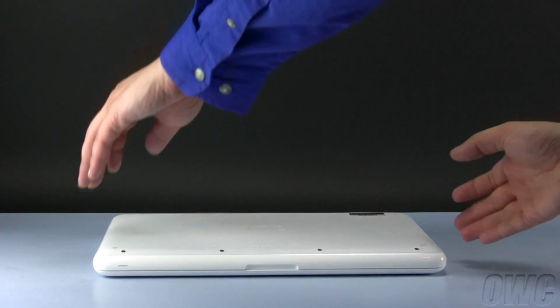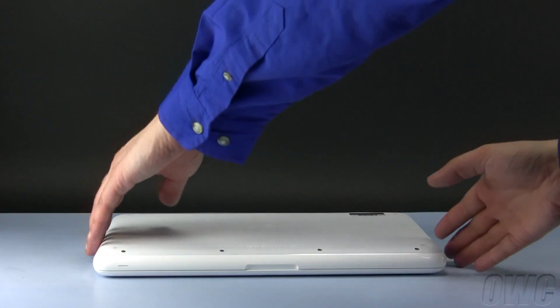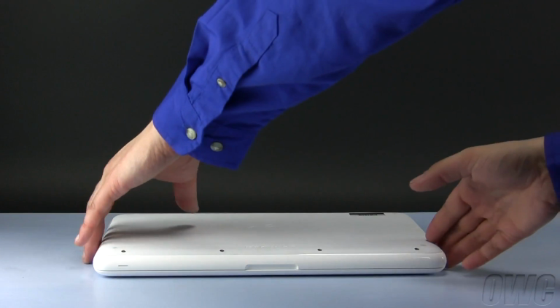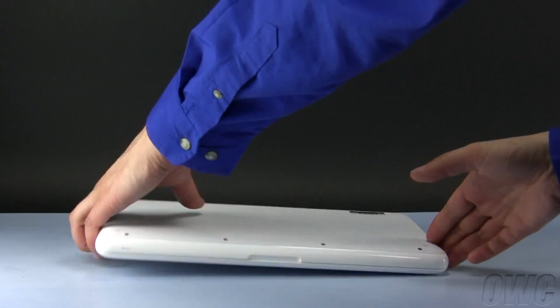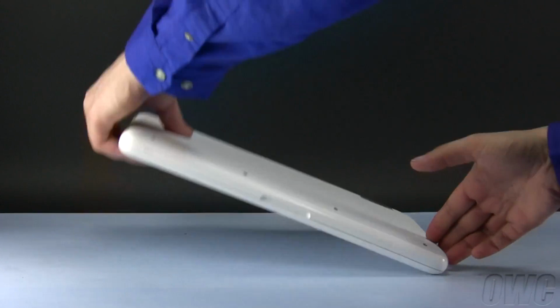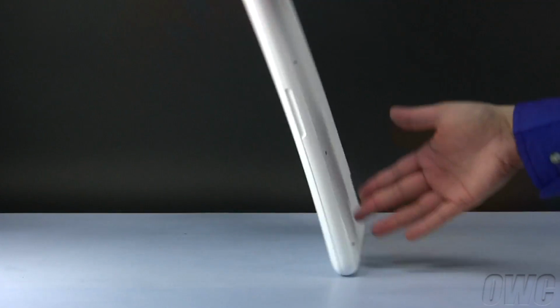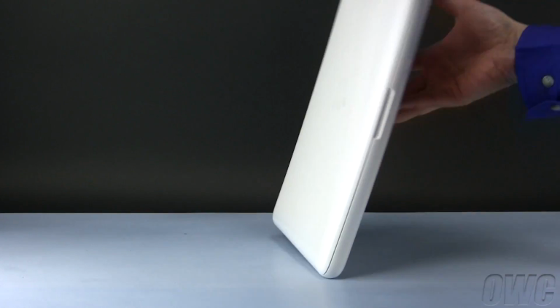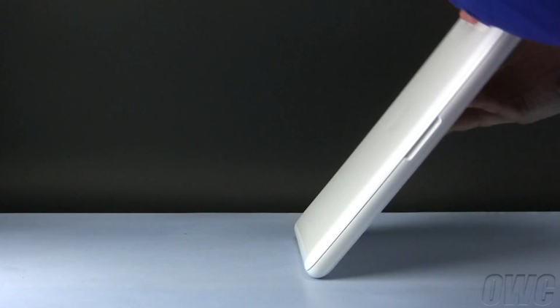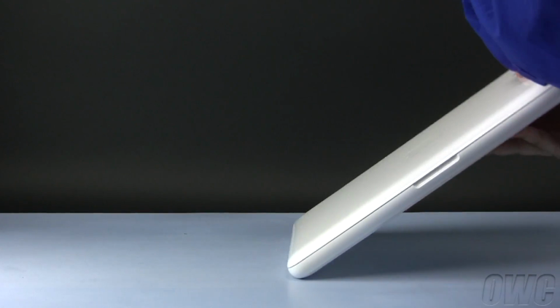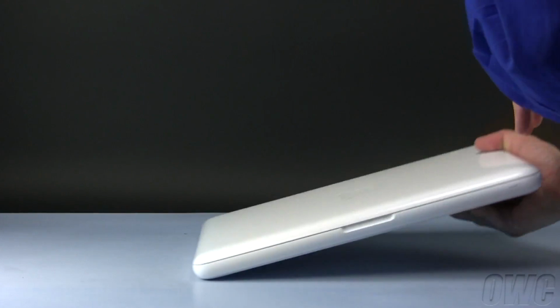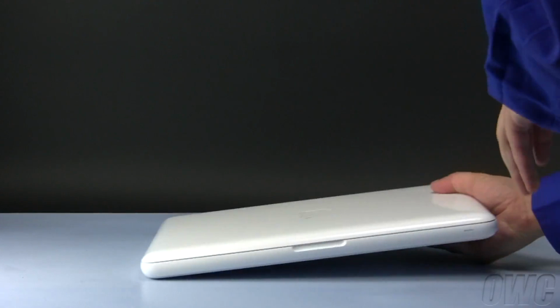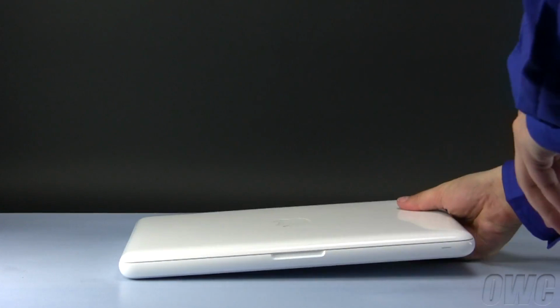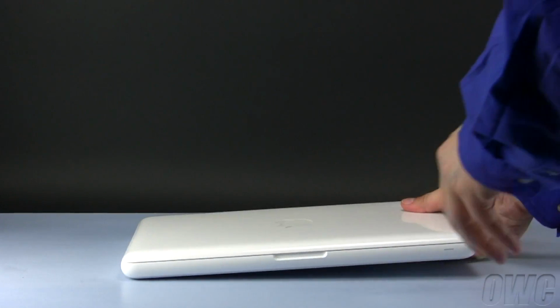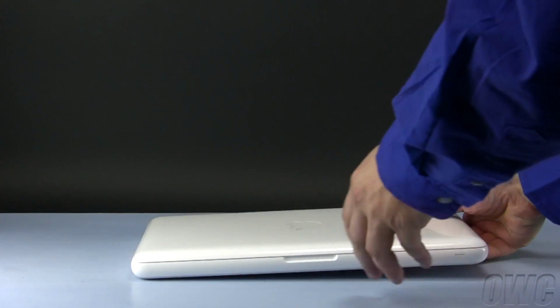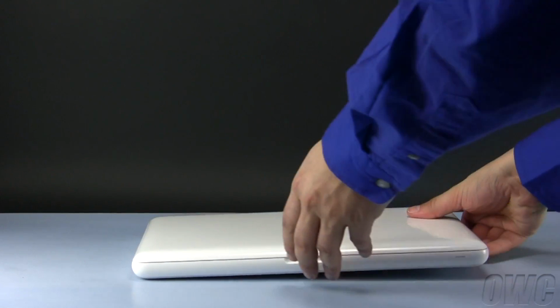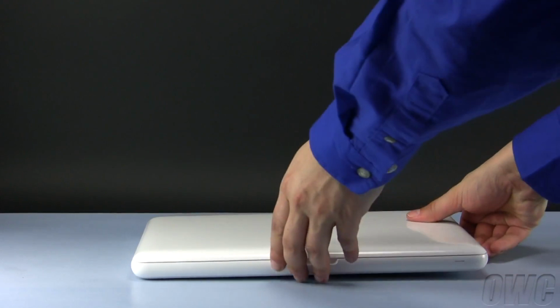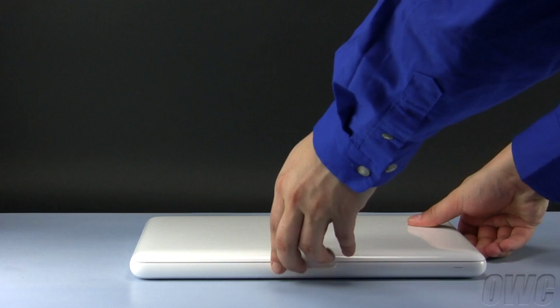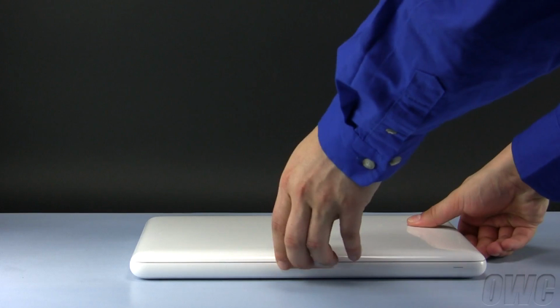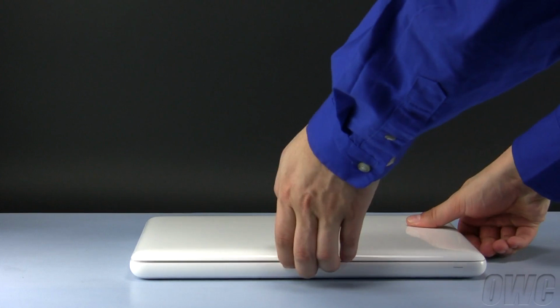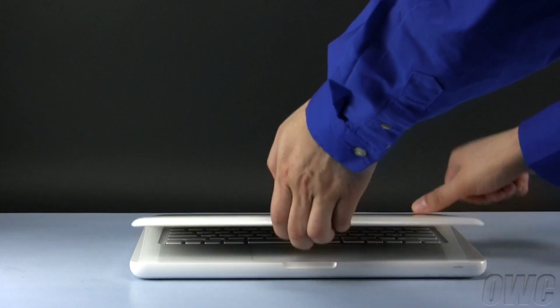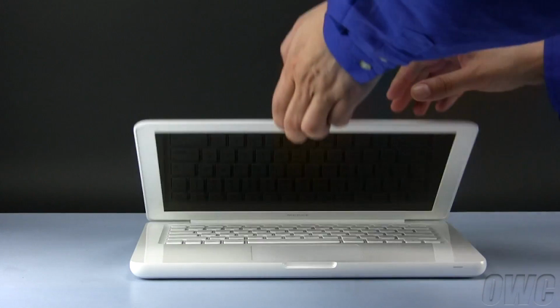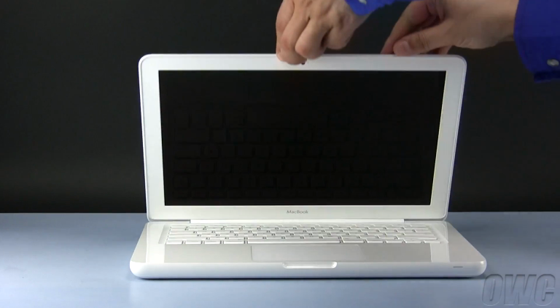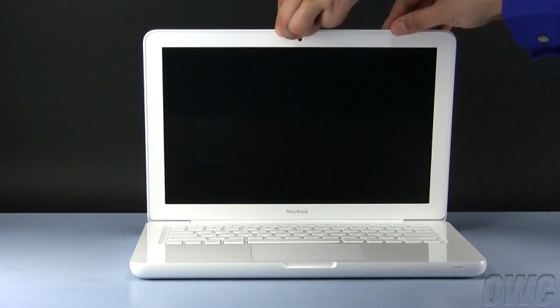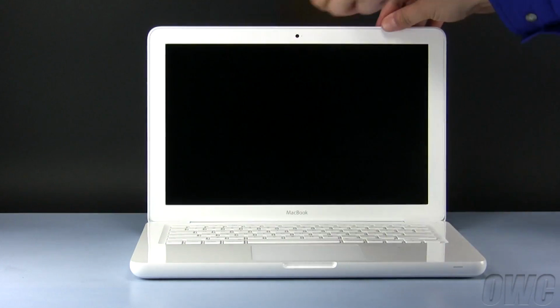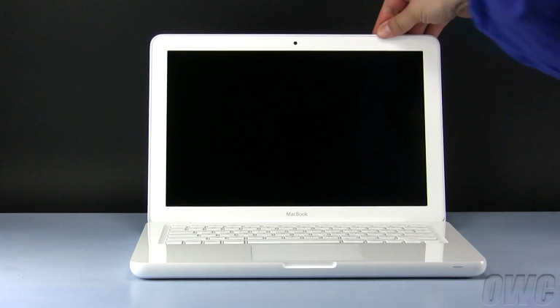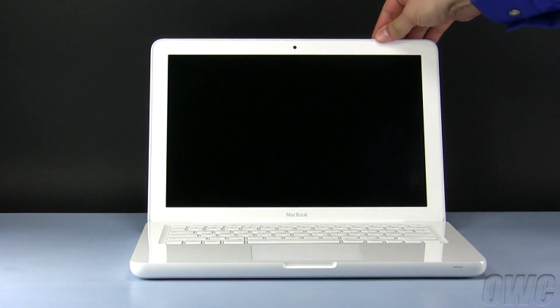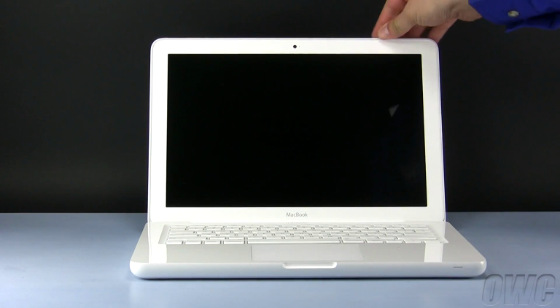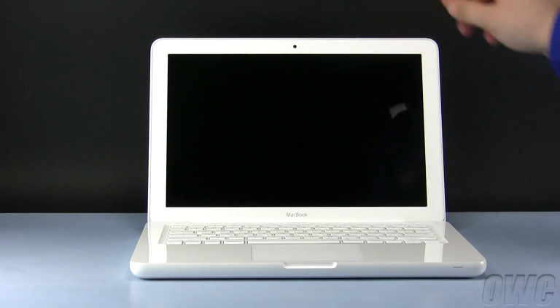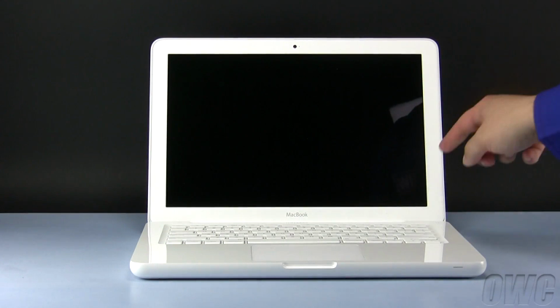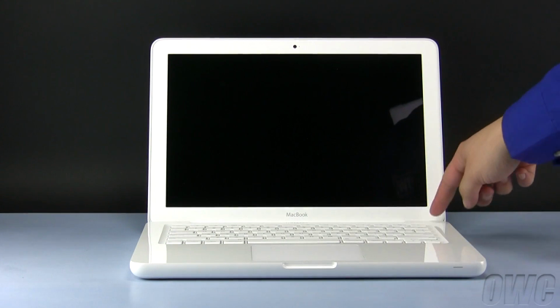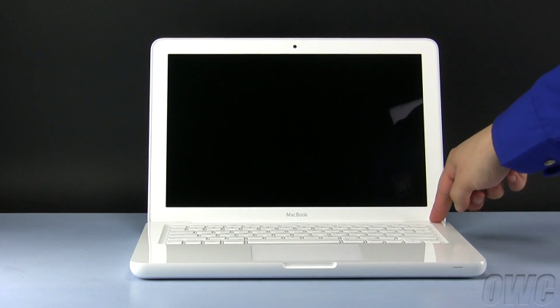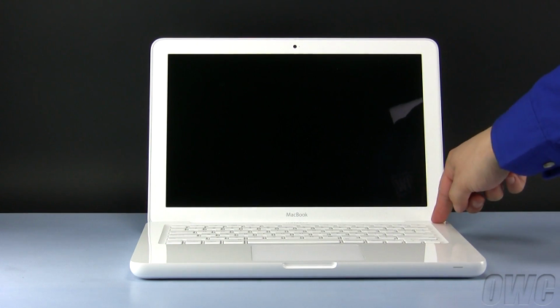Finally, turn your MacBook over, open it up, turn it on, and start enjoying your OWC Data Doubler.